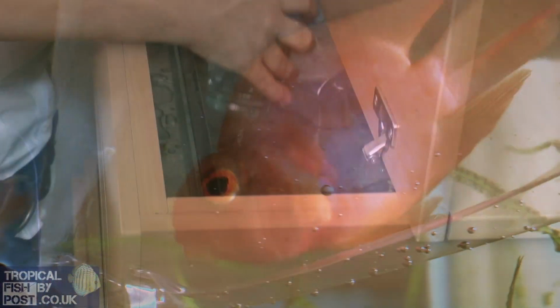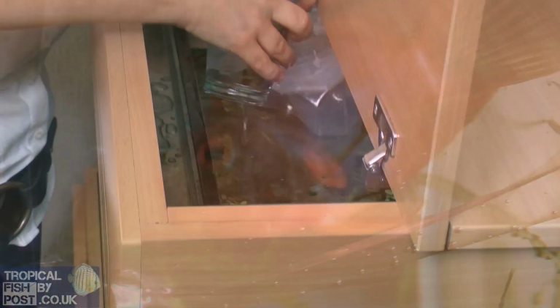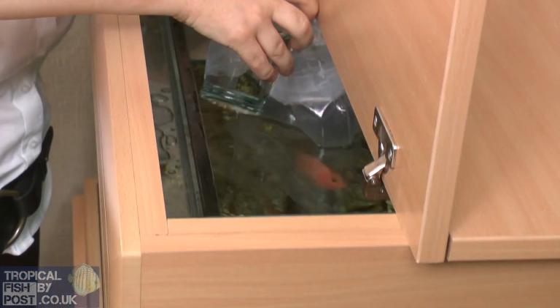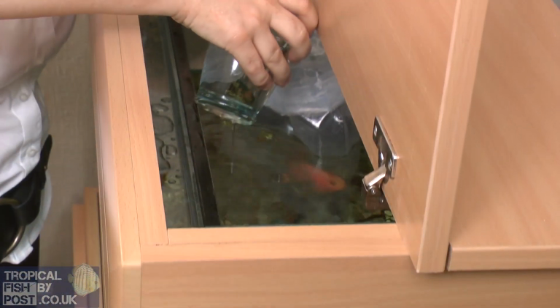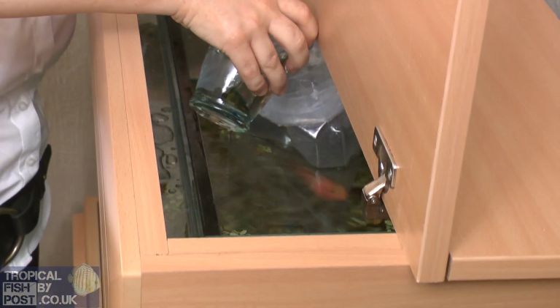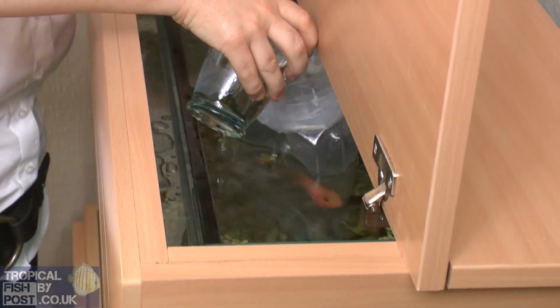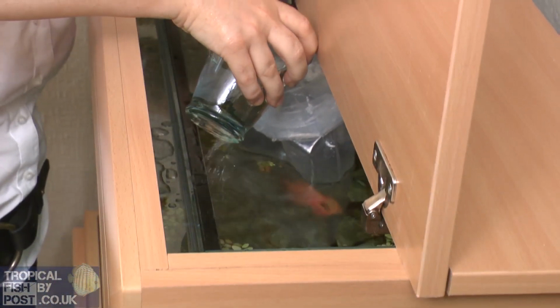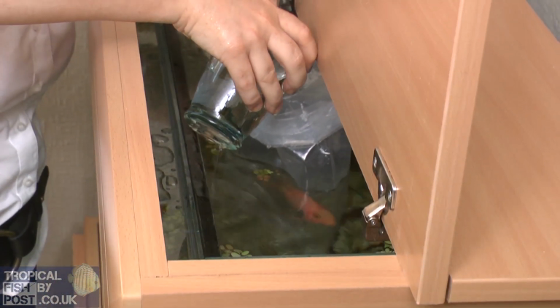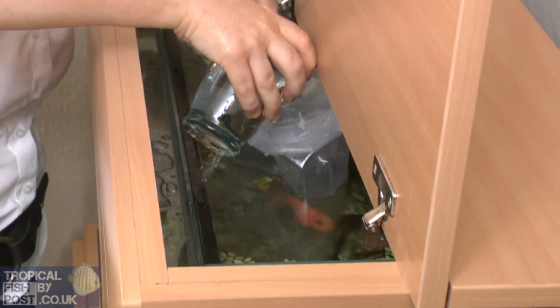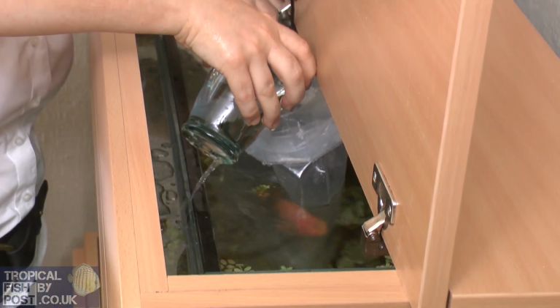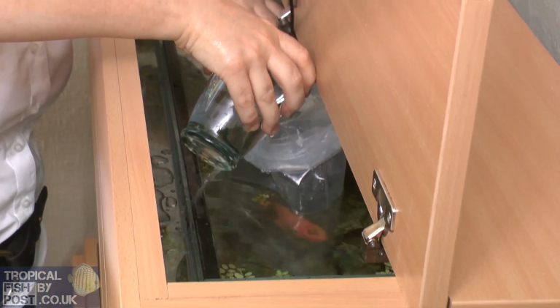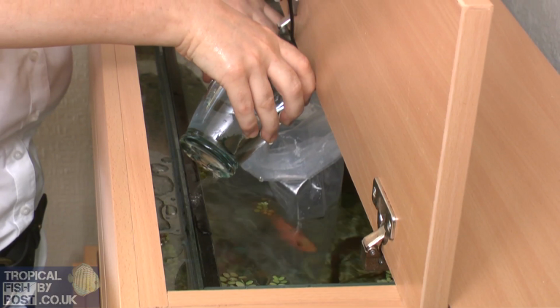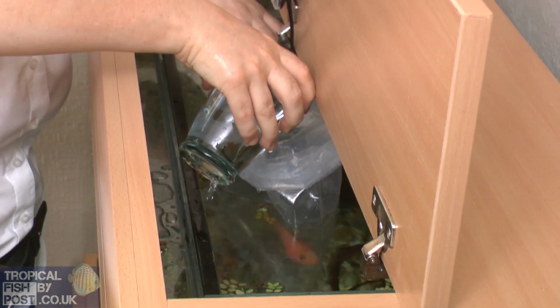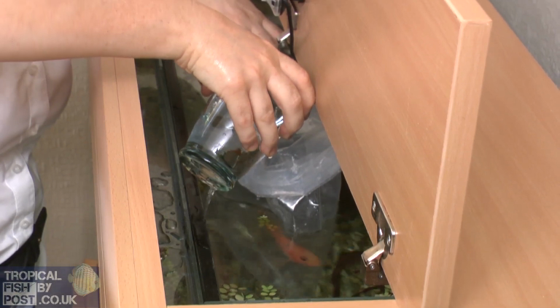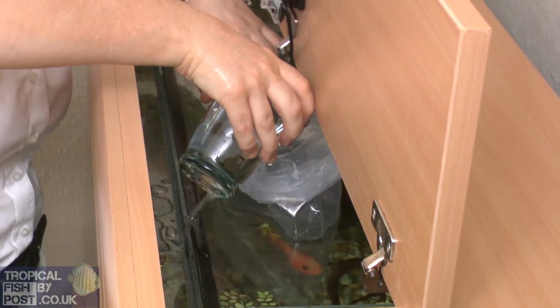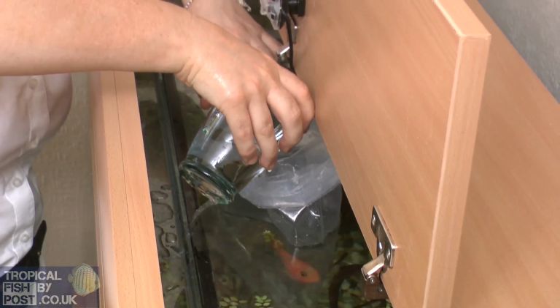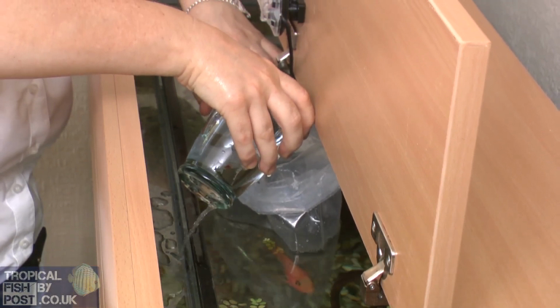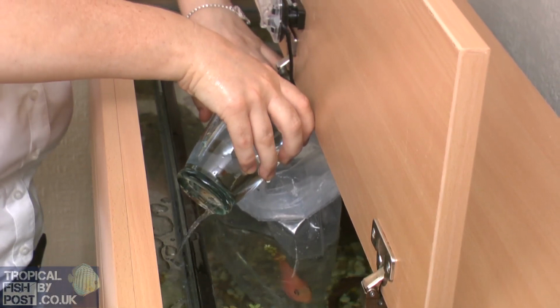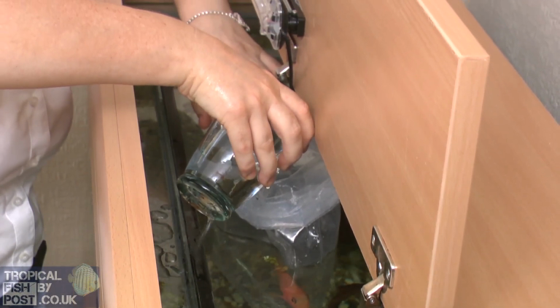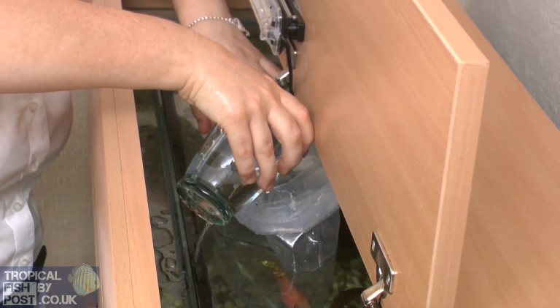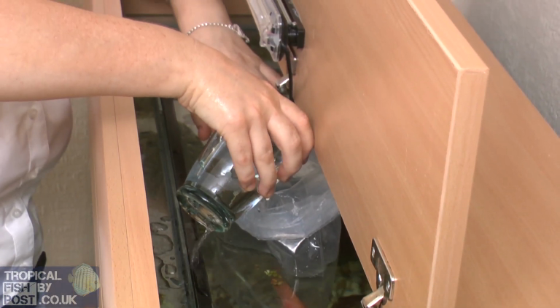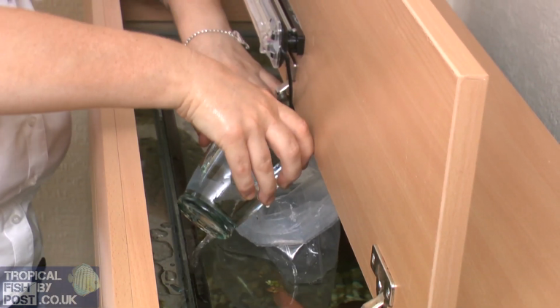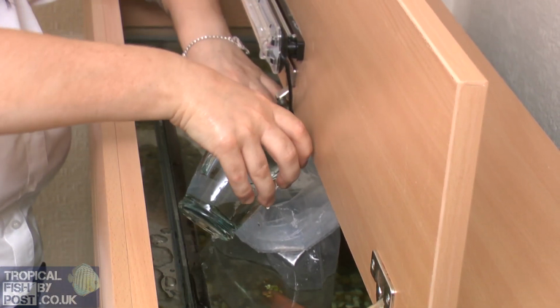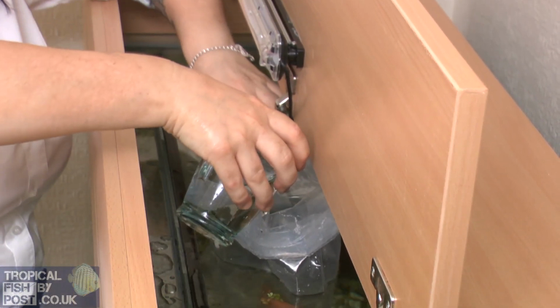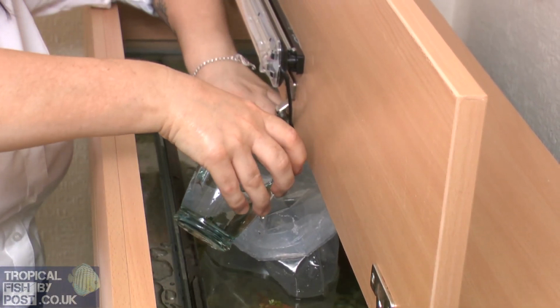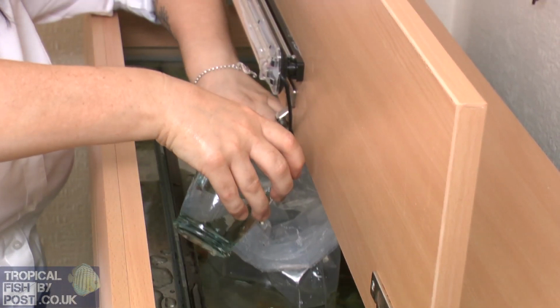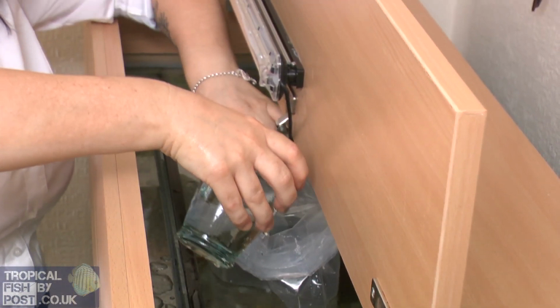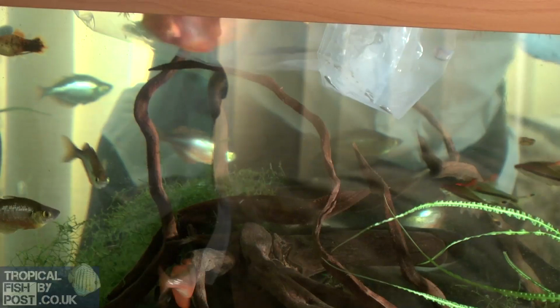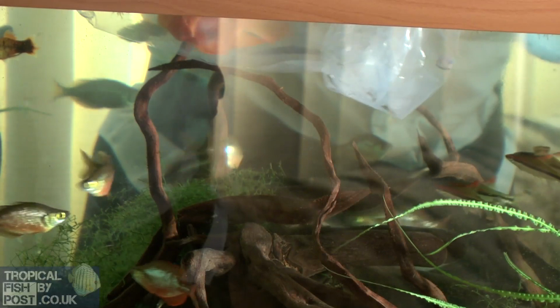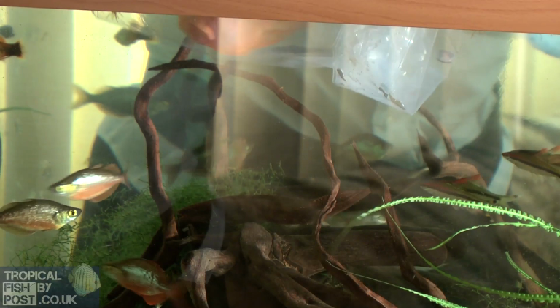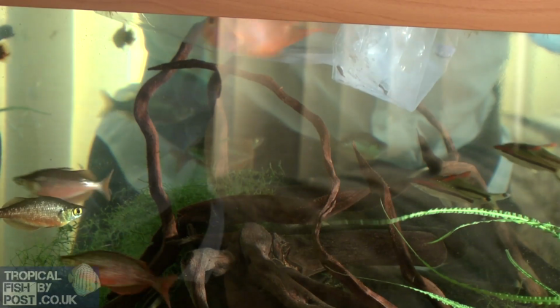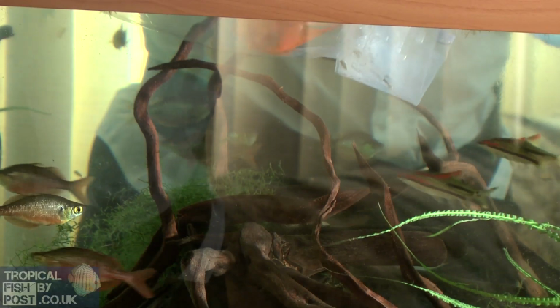Float the bags unopened in the aquarium for about 30 minutes. Then open the bag and pour half a cup of aquarium water into it. Leave for a further 5 minutes before releasing your fish.